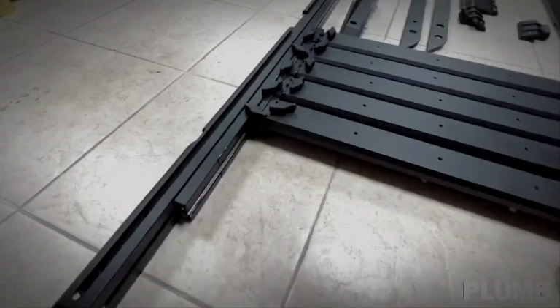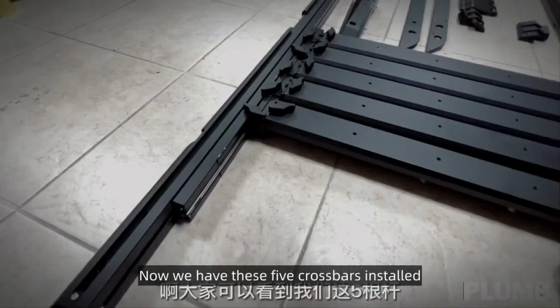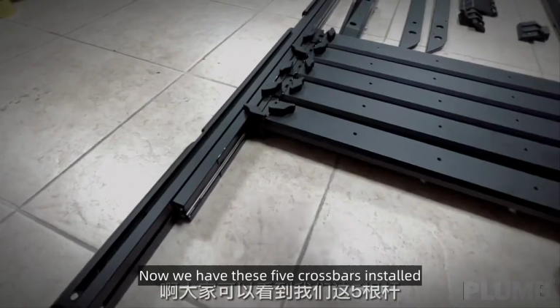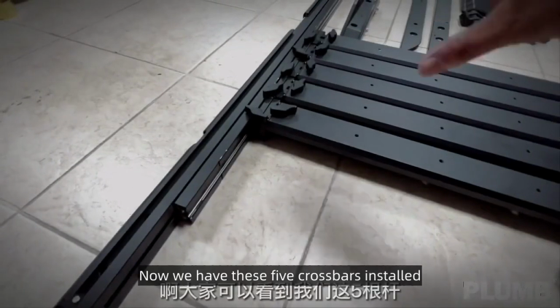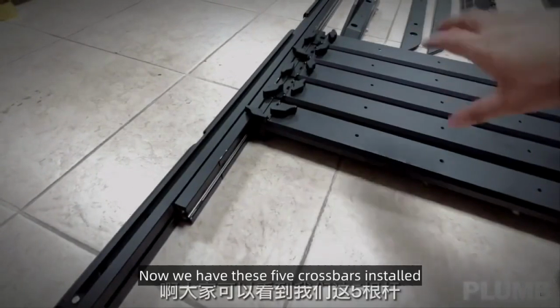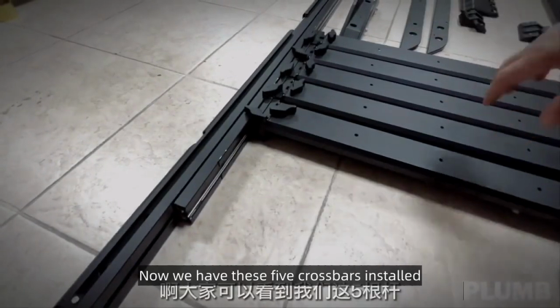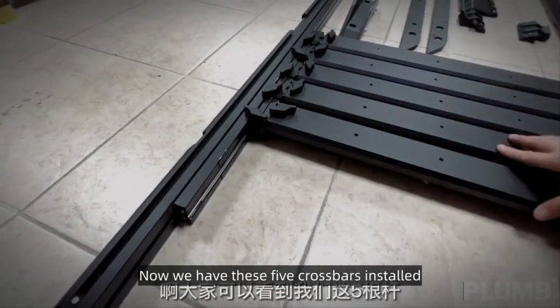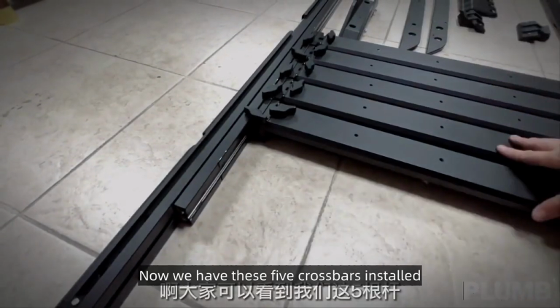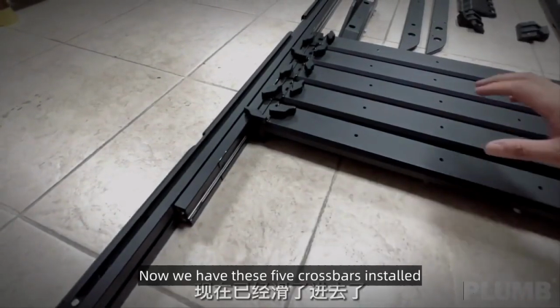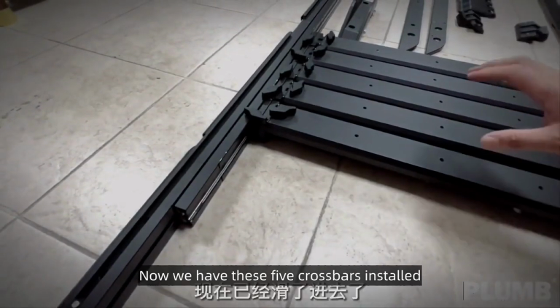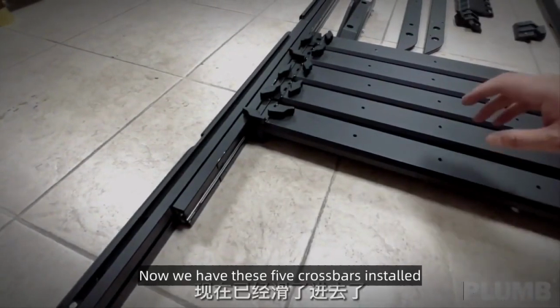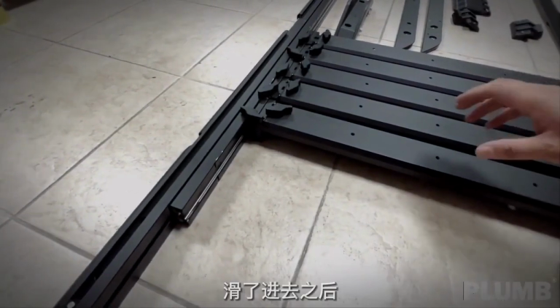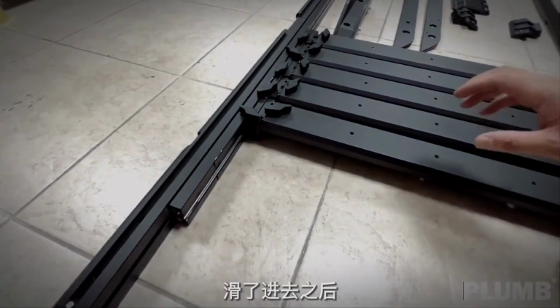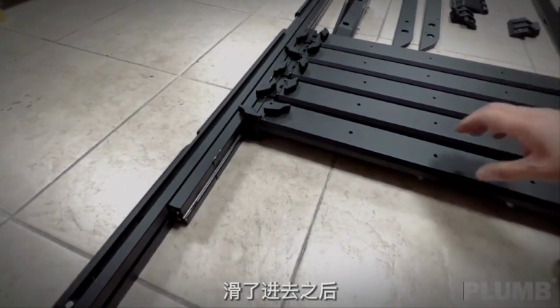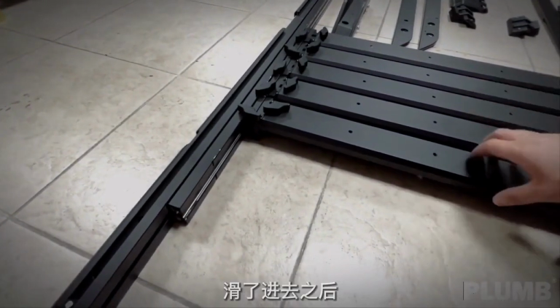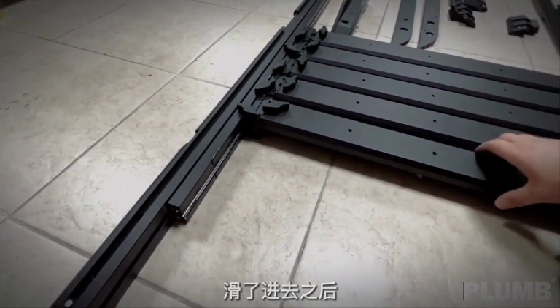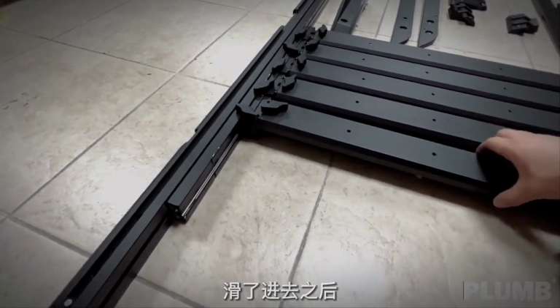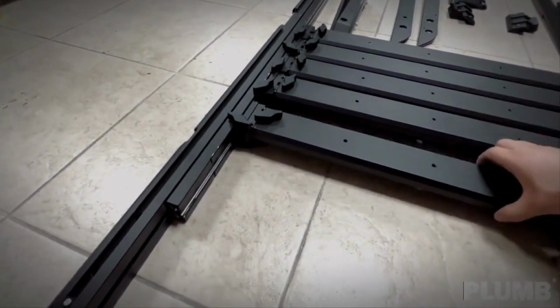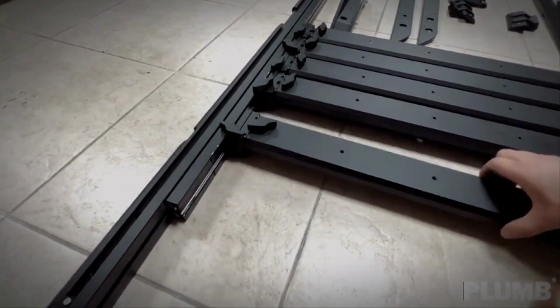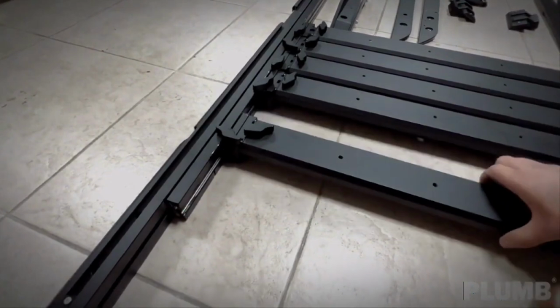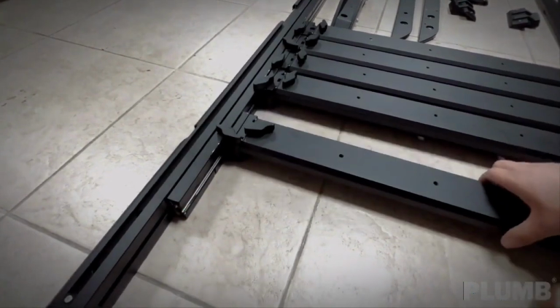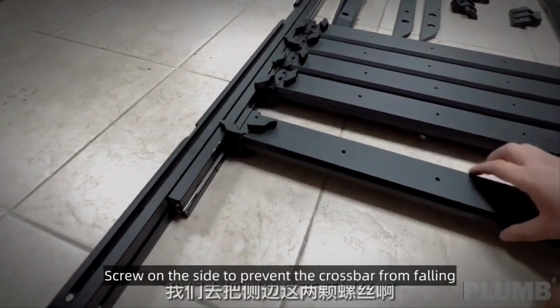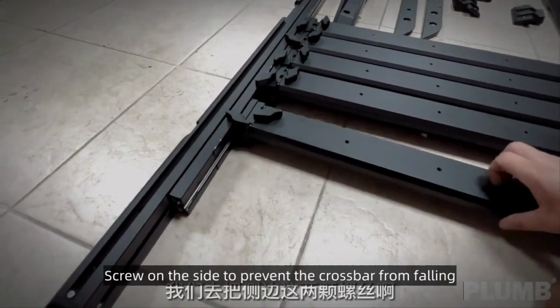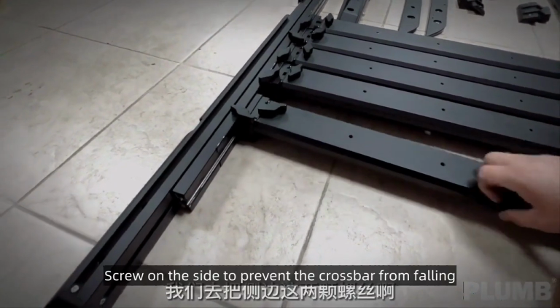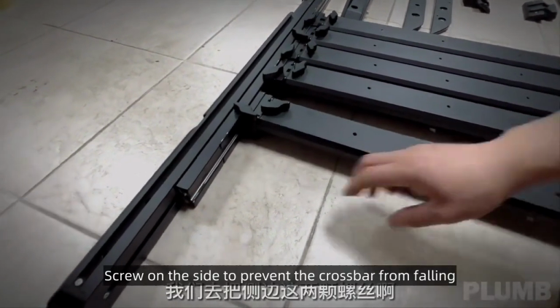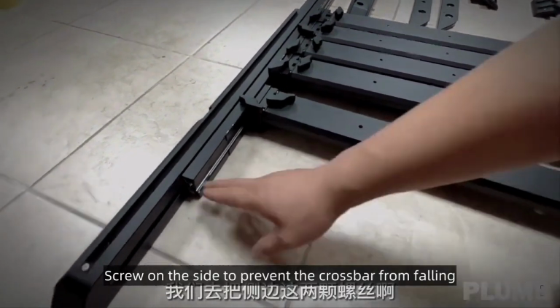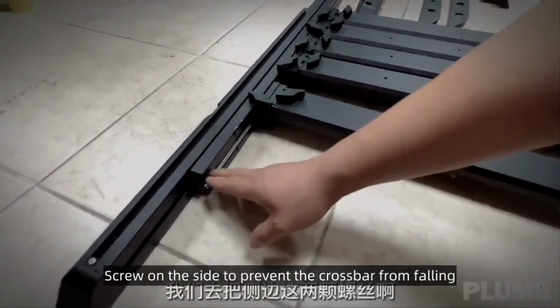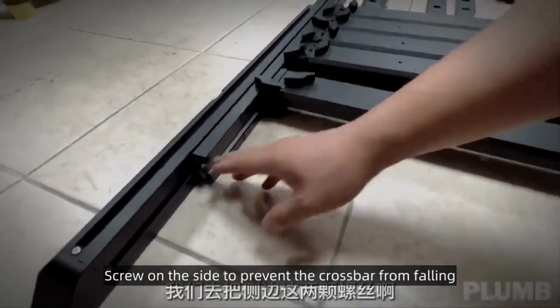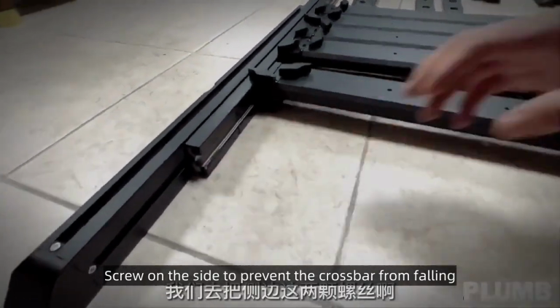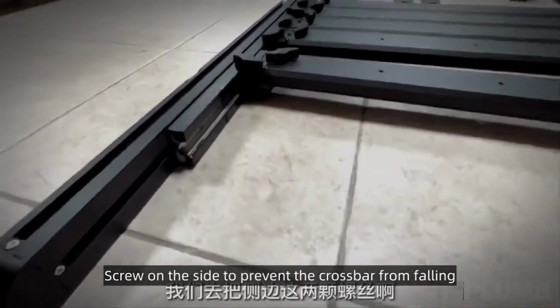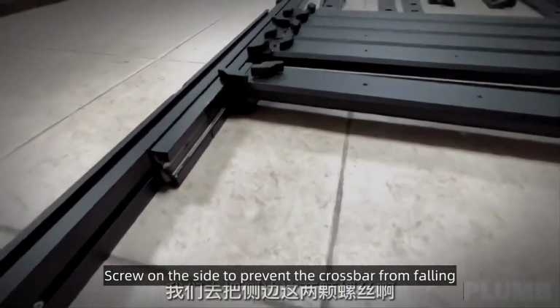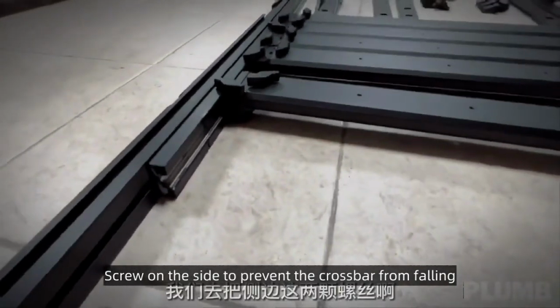Now we have all five crossbars installed. Screw on the side screws to prevent the crossbars from falling.